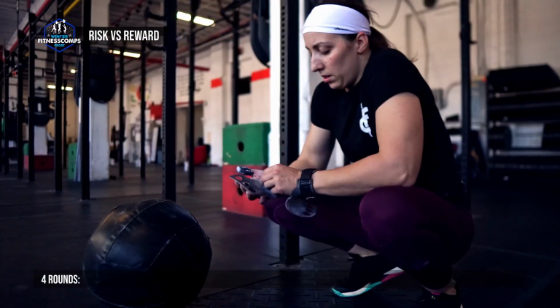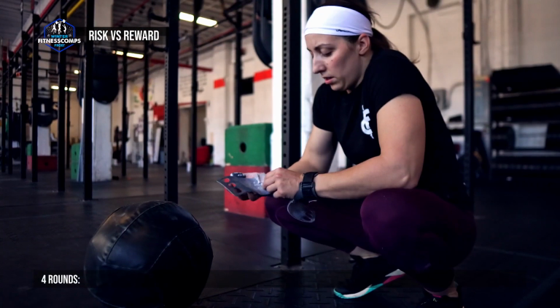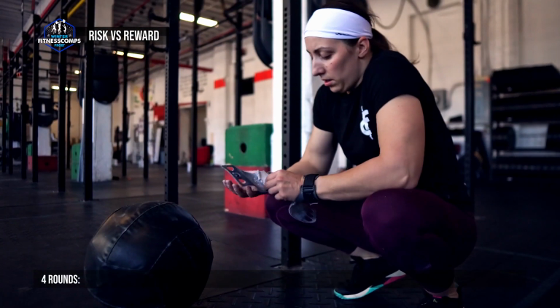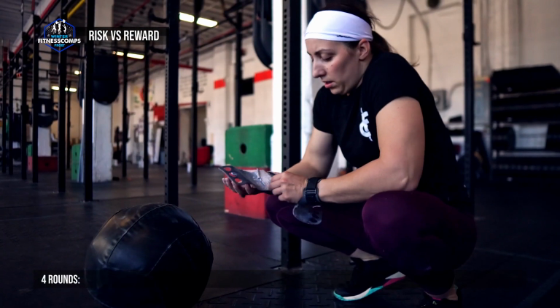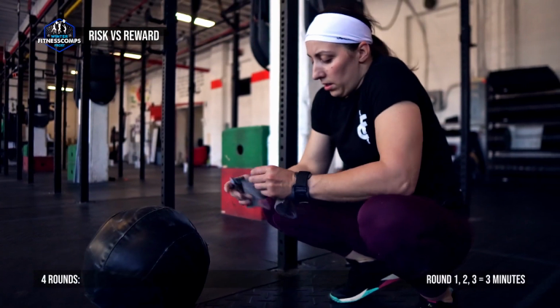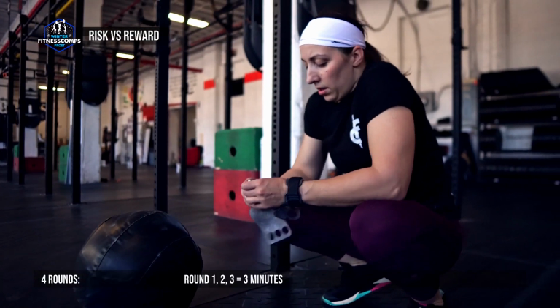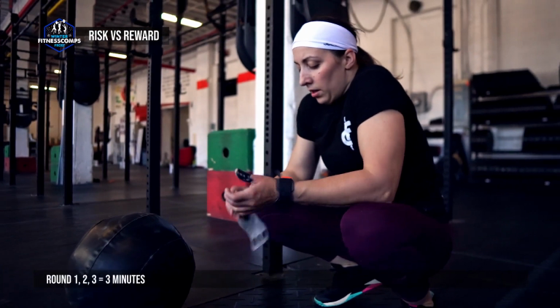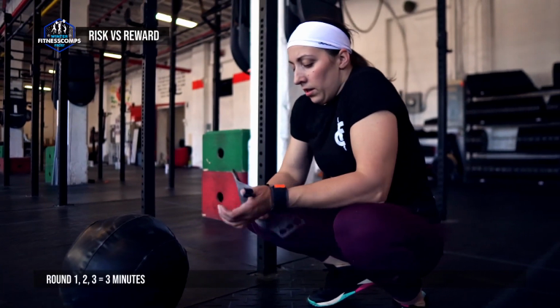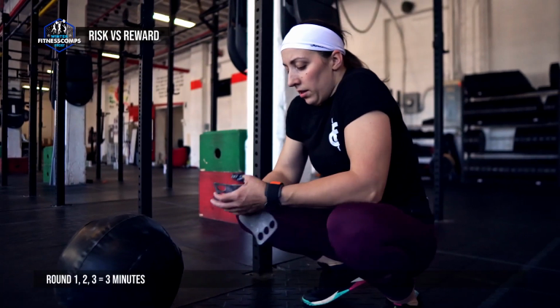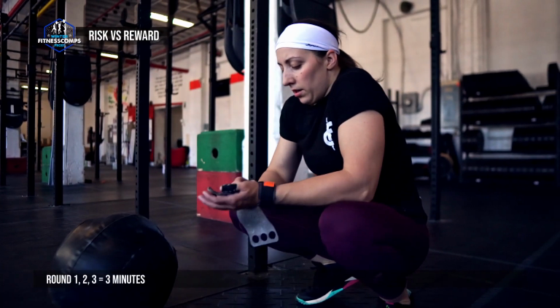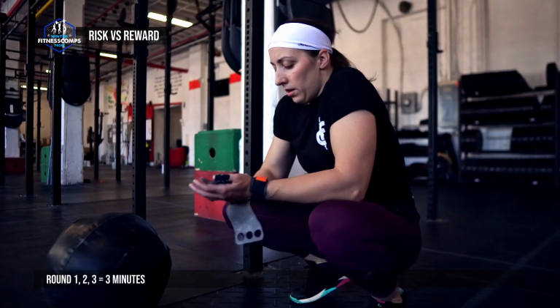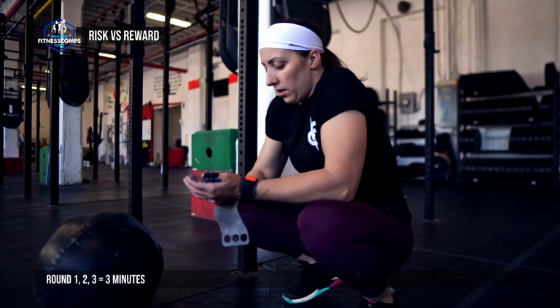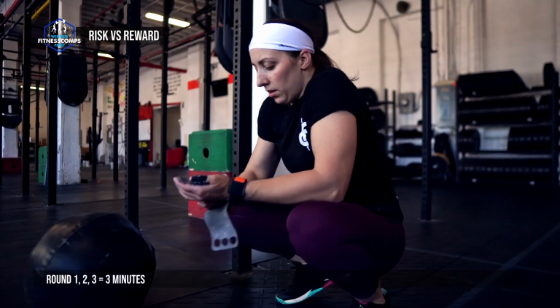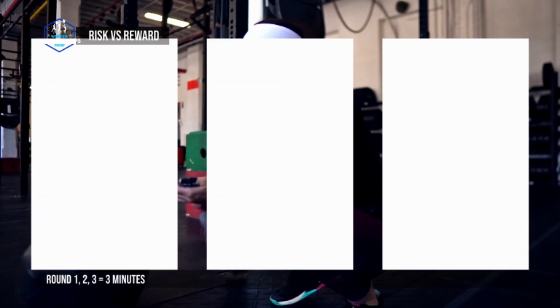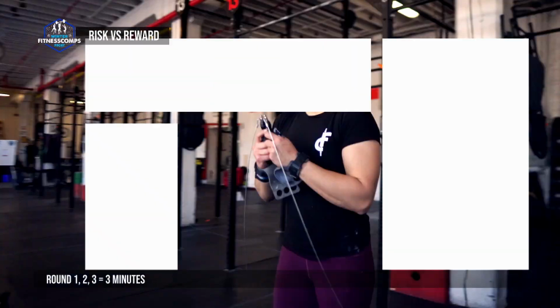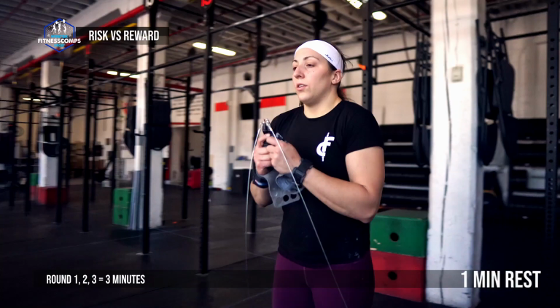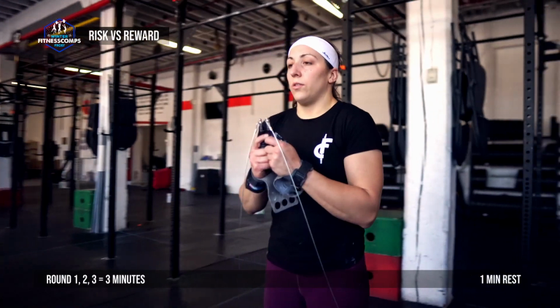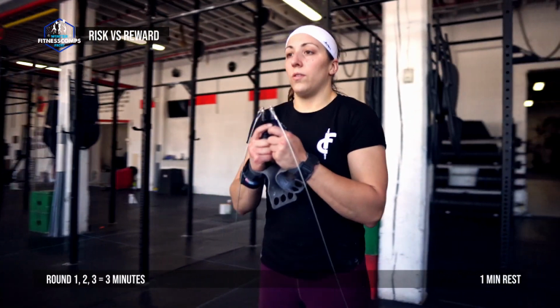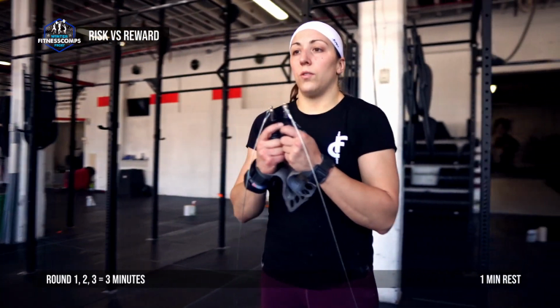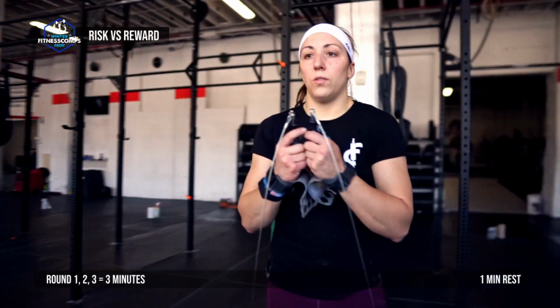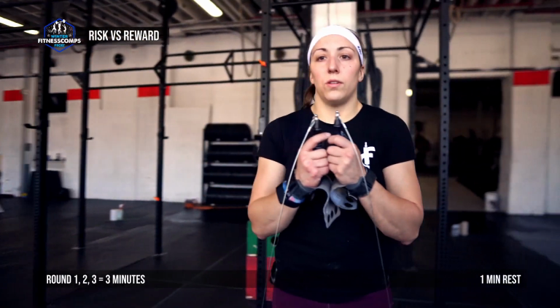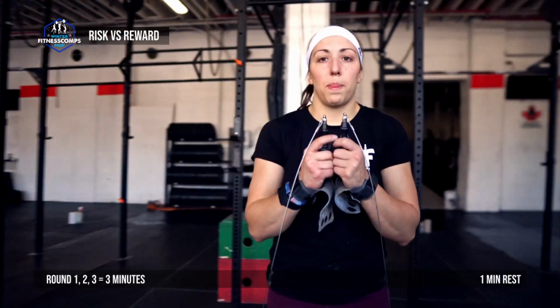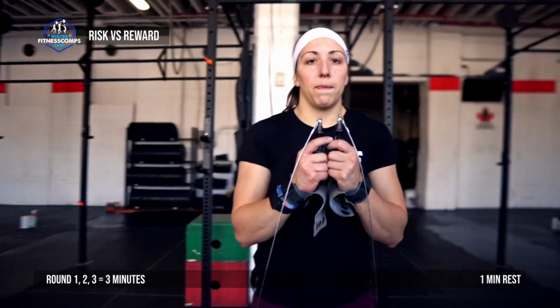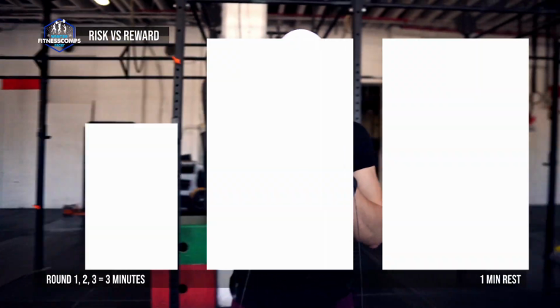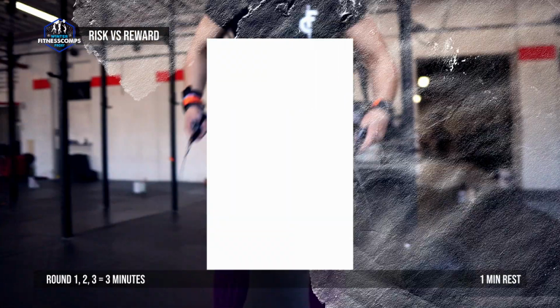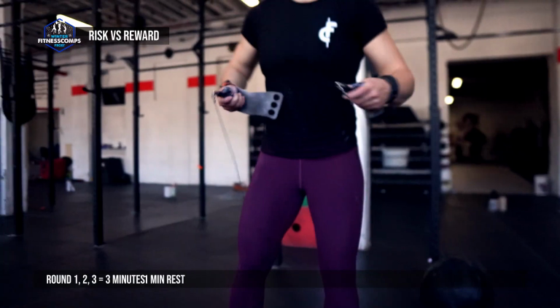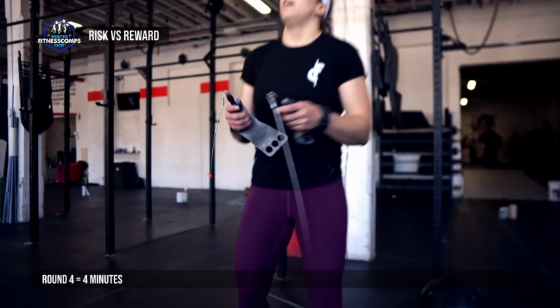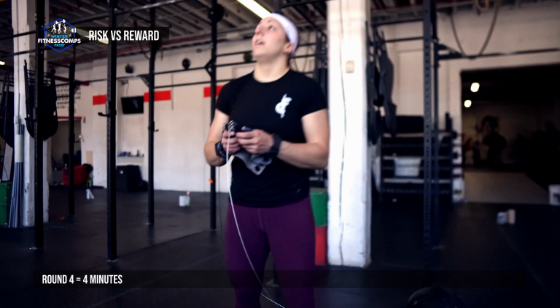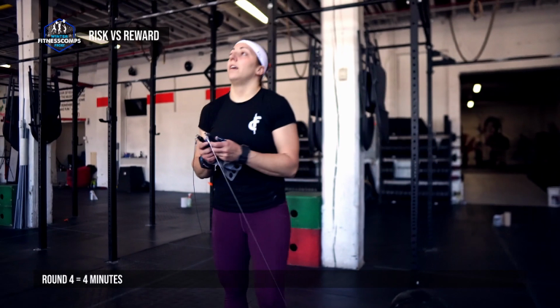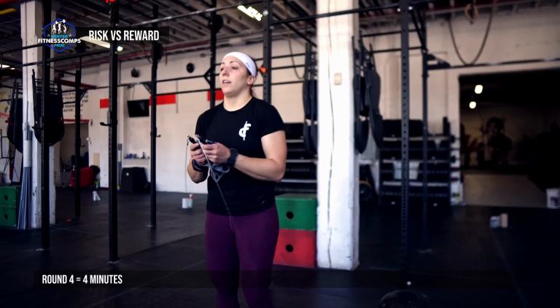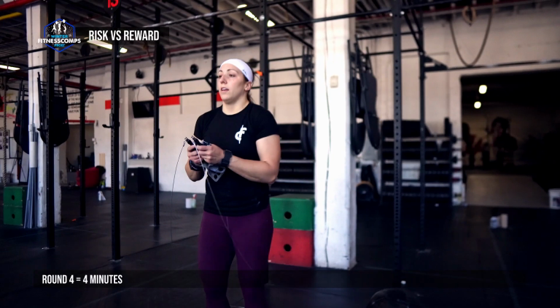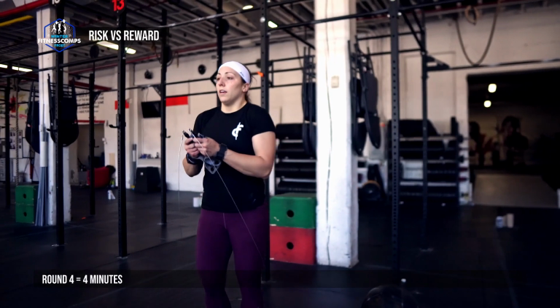The first 3 rounds are 3 minutes each with a 1 minute rest in between, and the final round is 4 minutes.